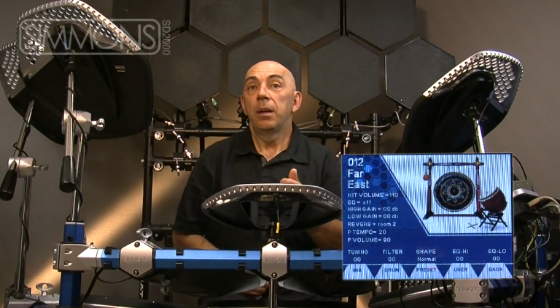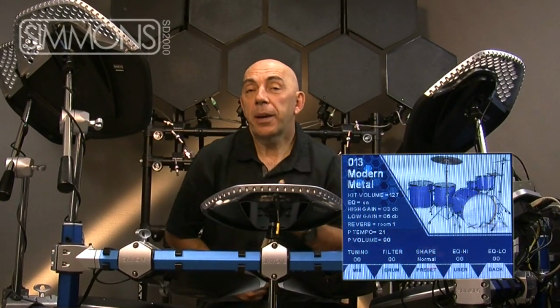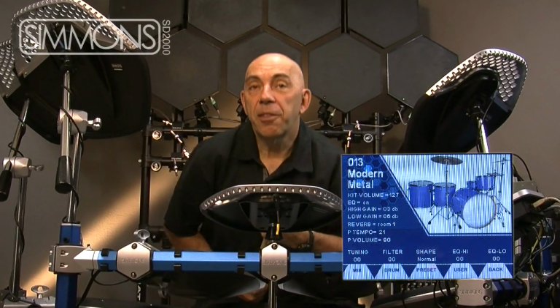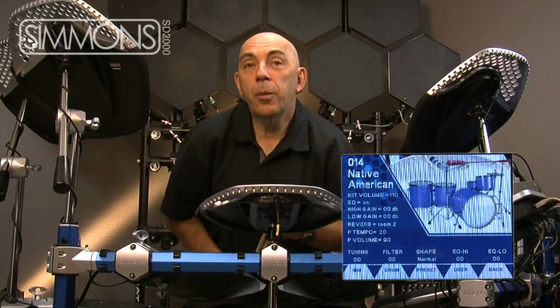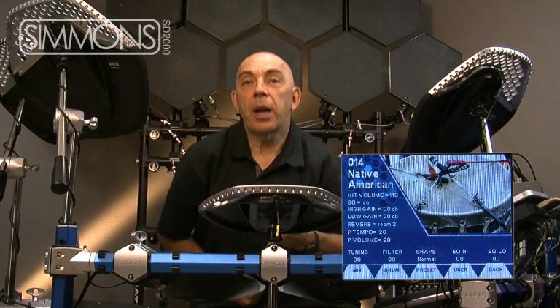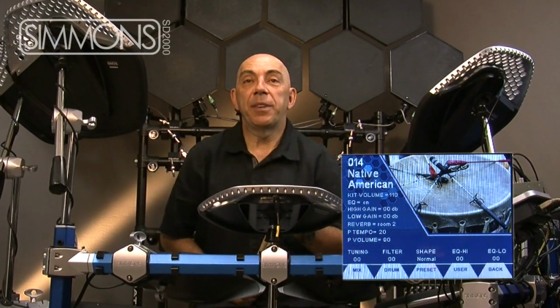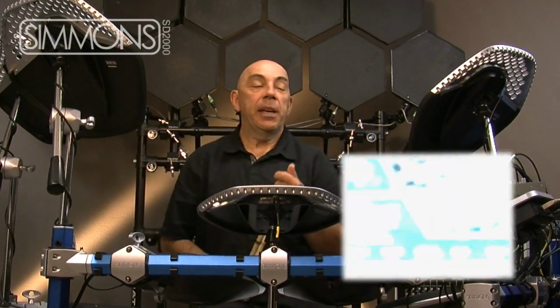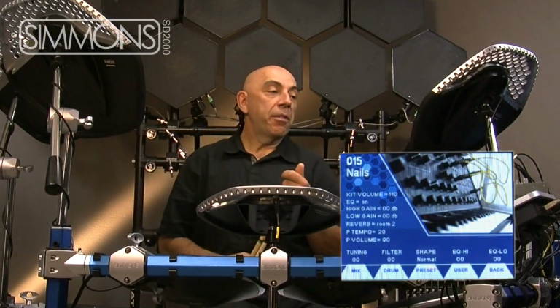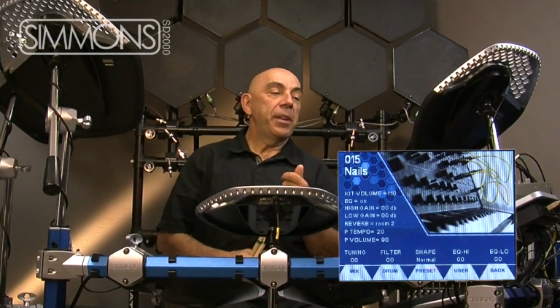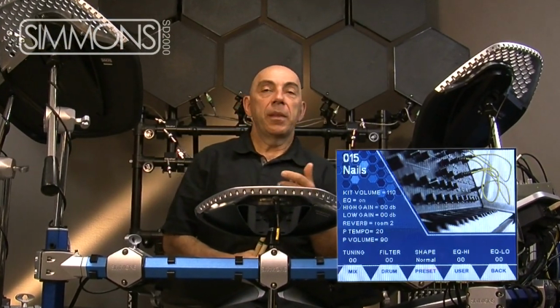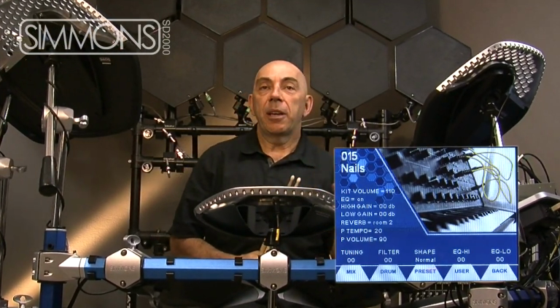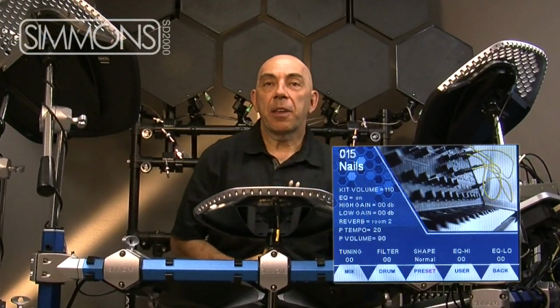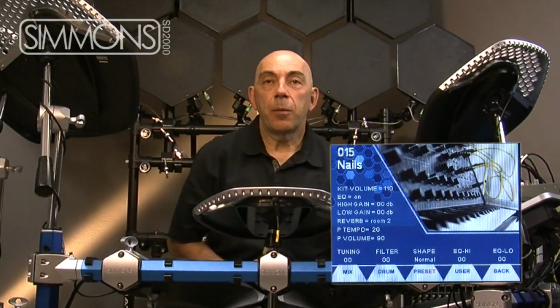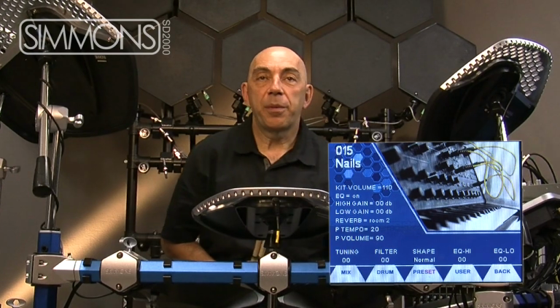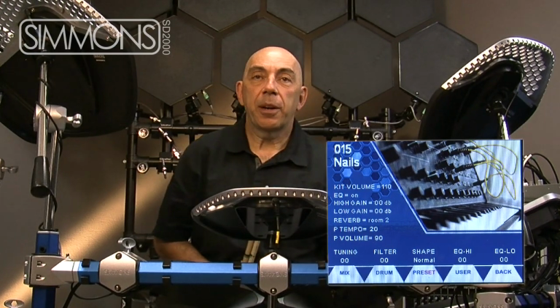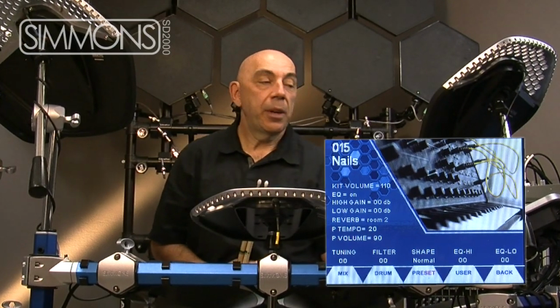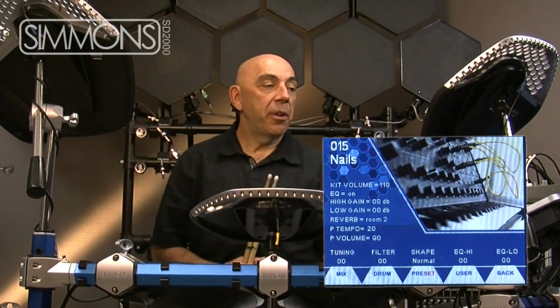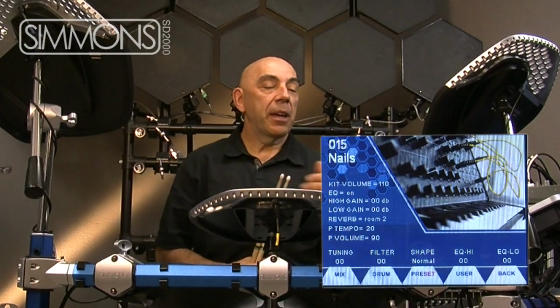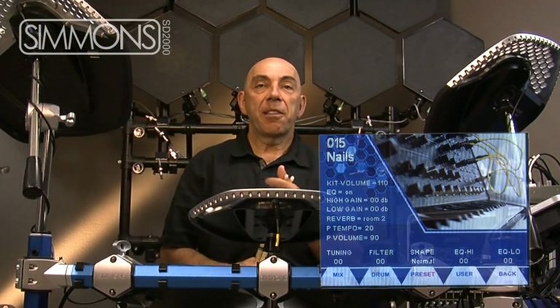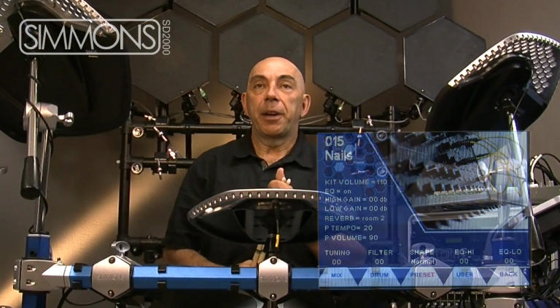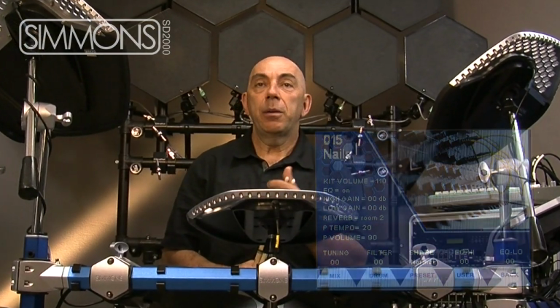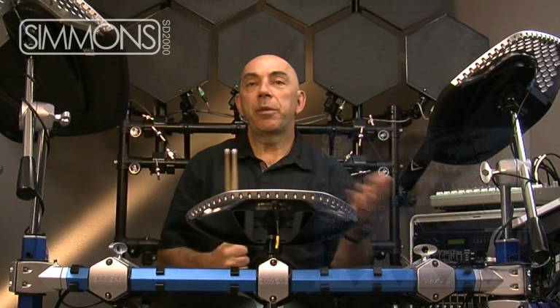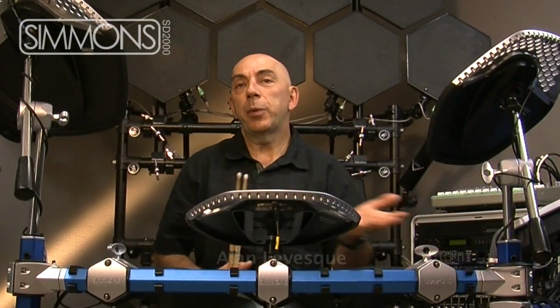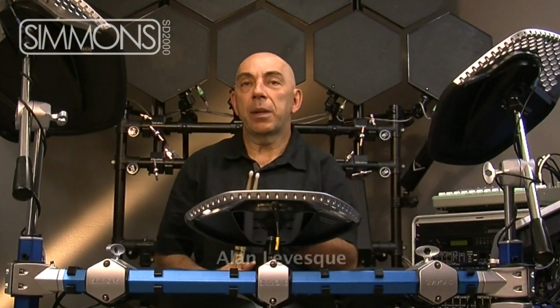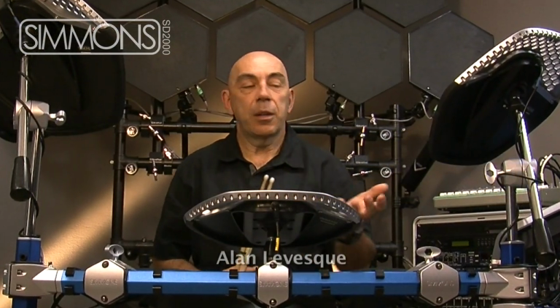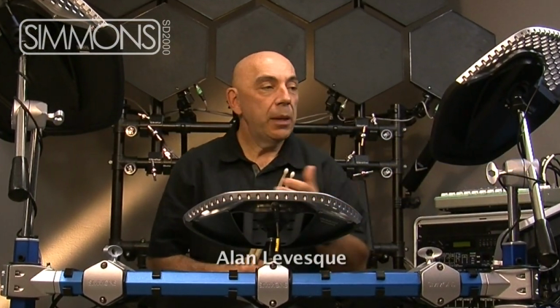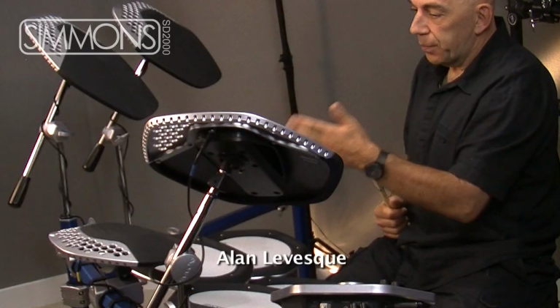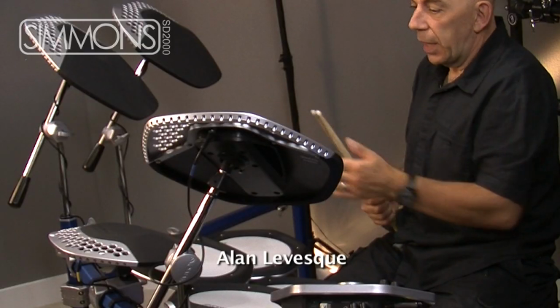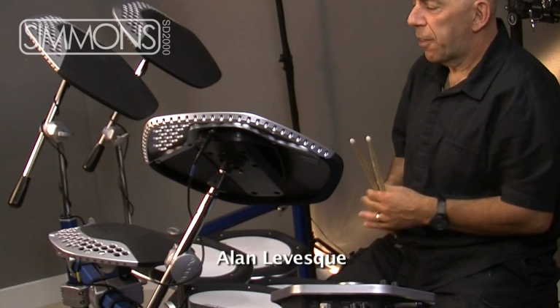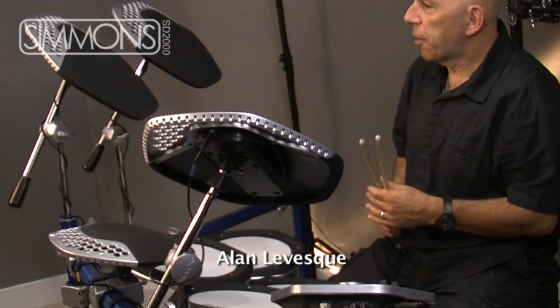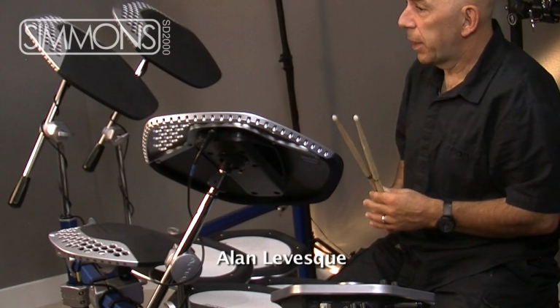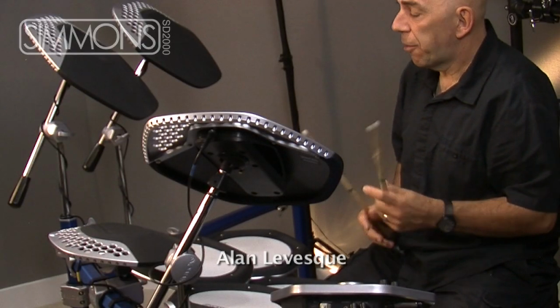What I've done now is I've taken the nails kit, one of the factory preset kits in here, and we've tweaked it a little bit and it sounds something like this.